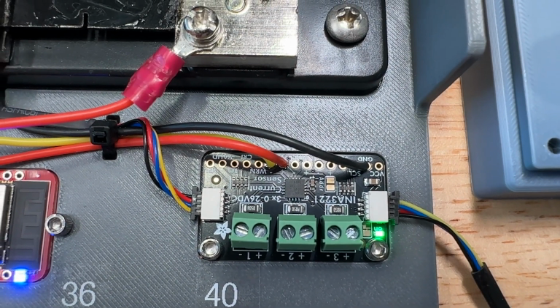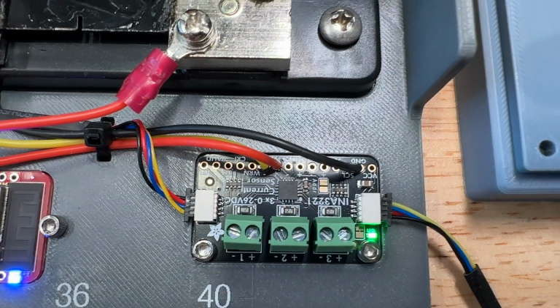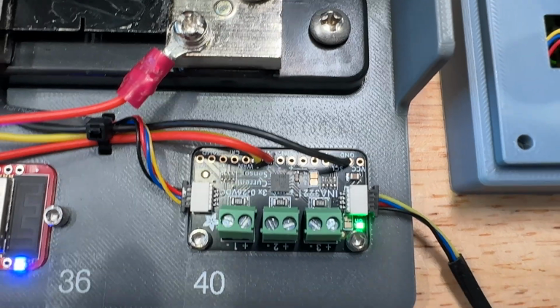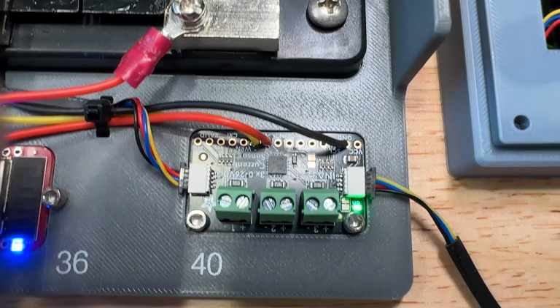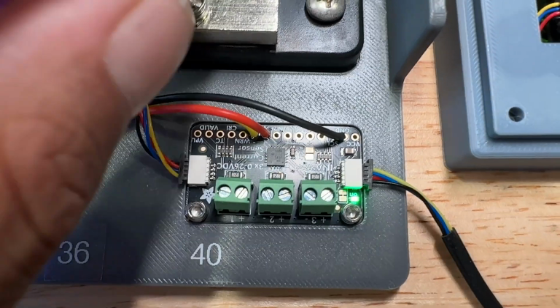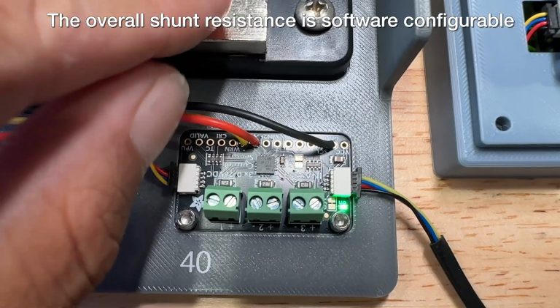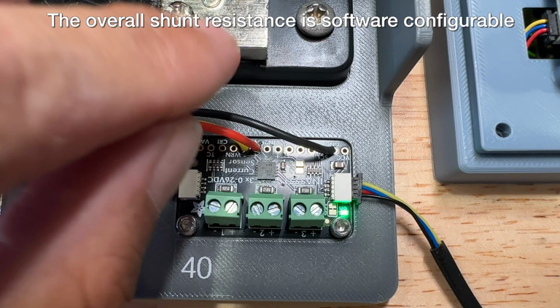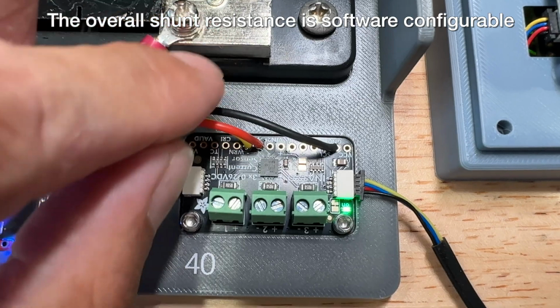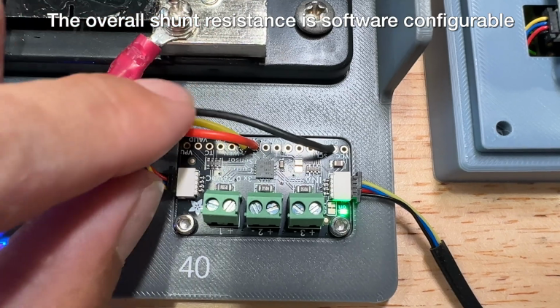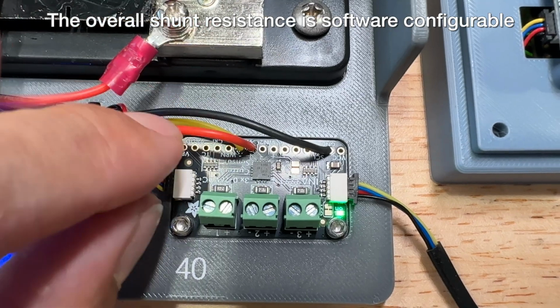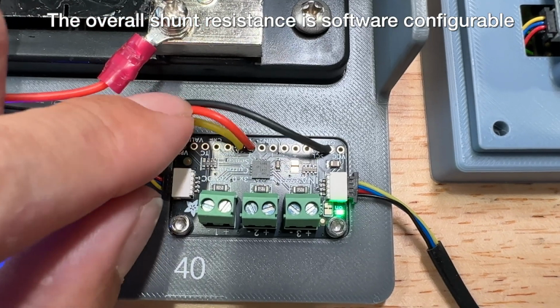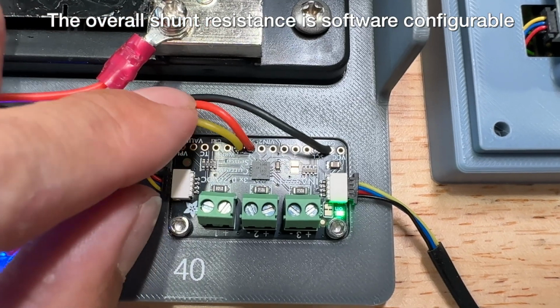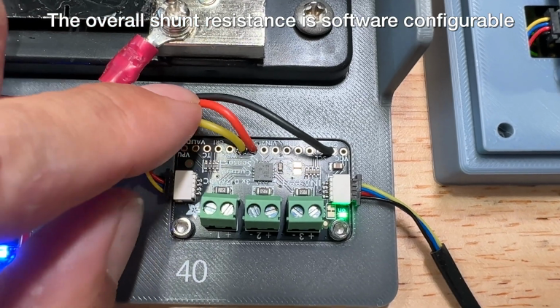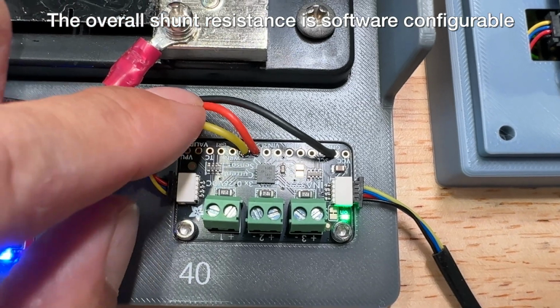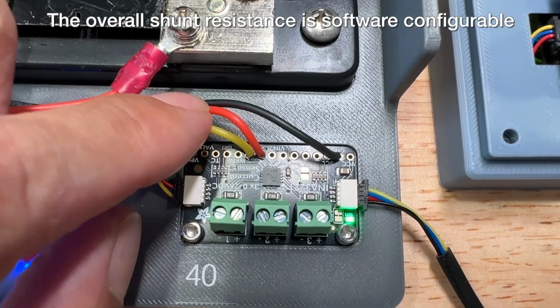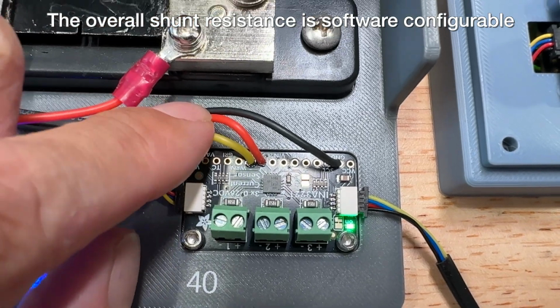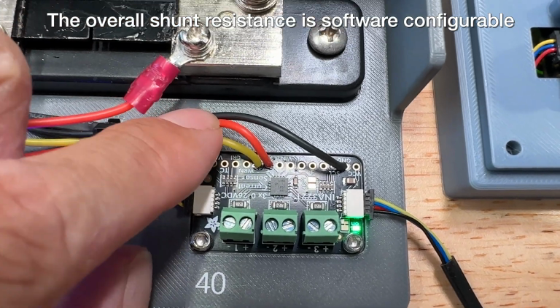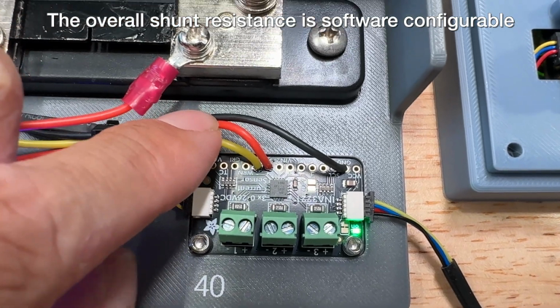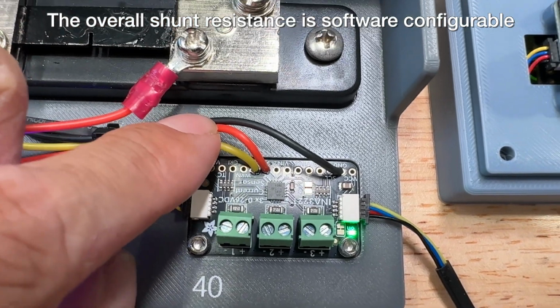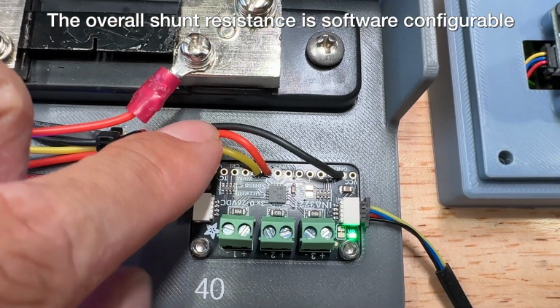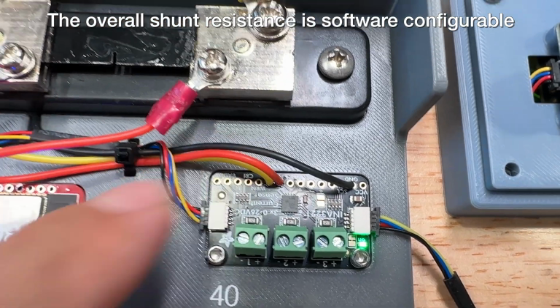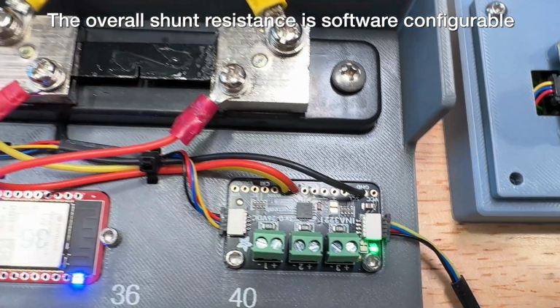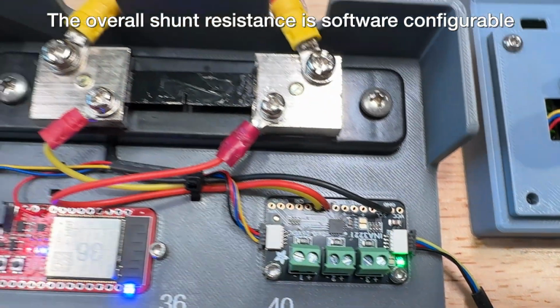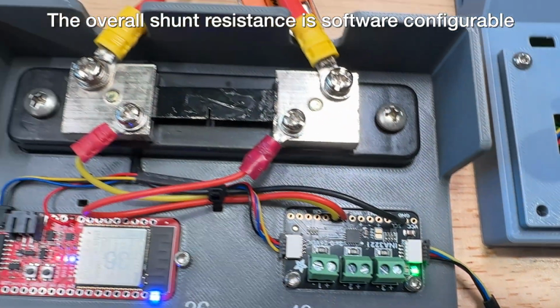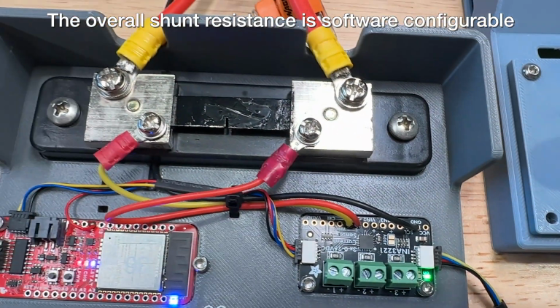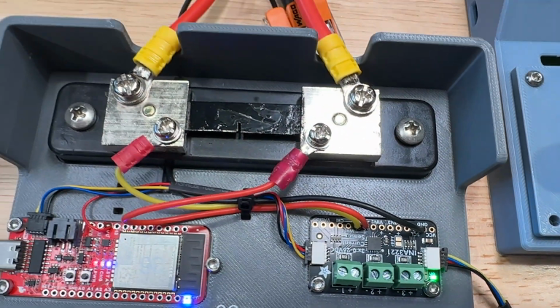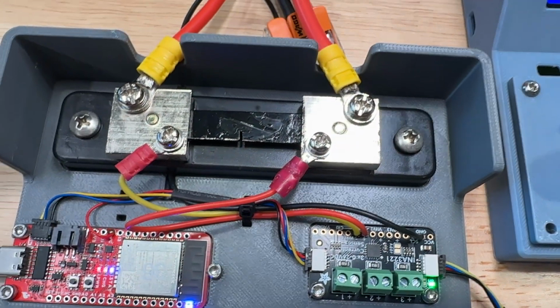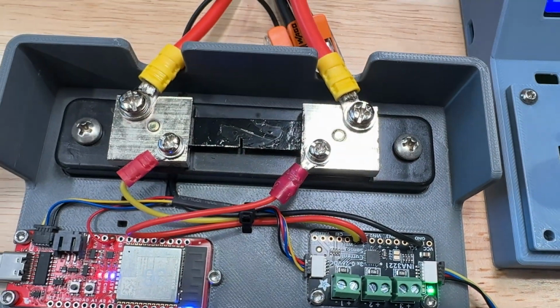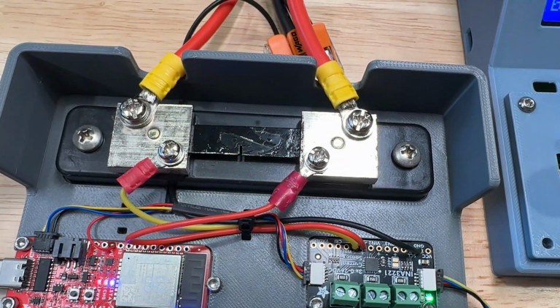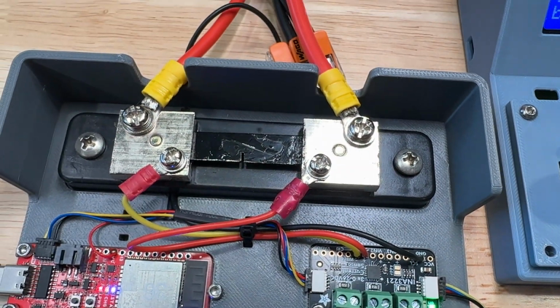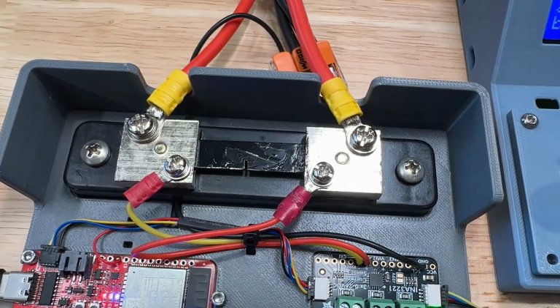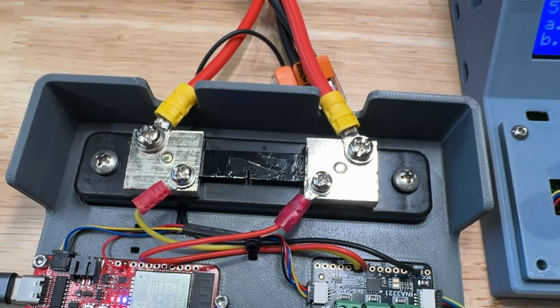These three wires on the top connect to the shunt. The red connects to the battery, the yellow connects to the other side of the shunt, and black is ground.